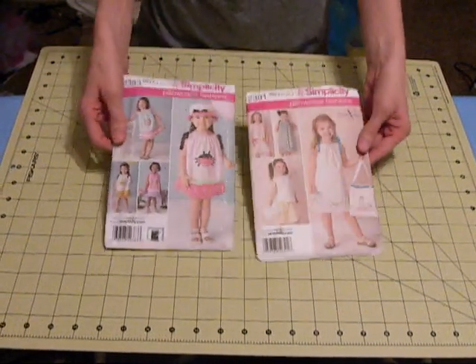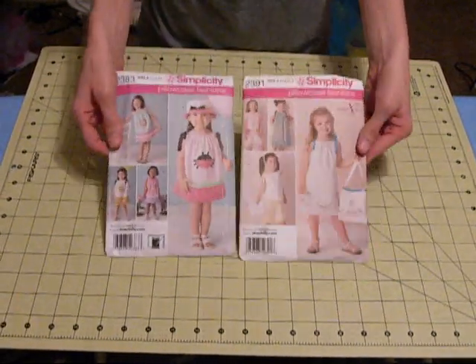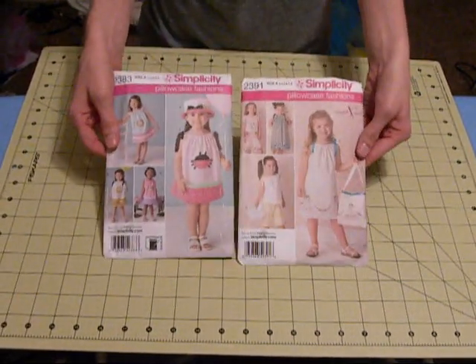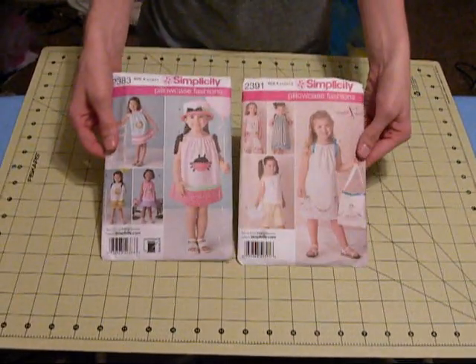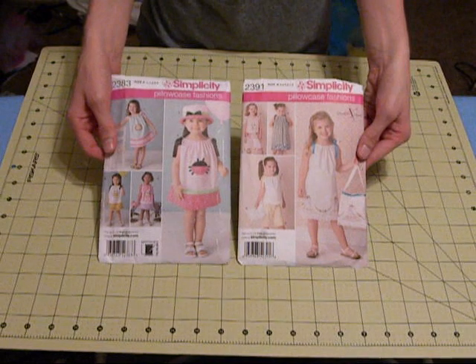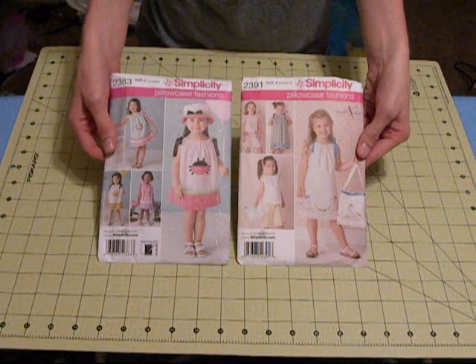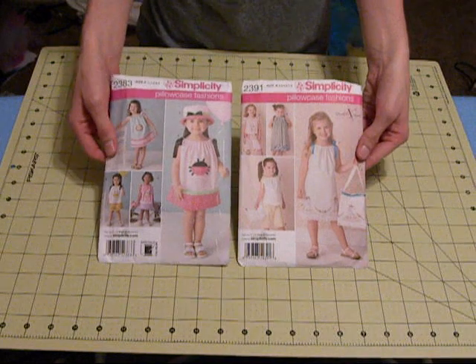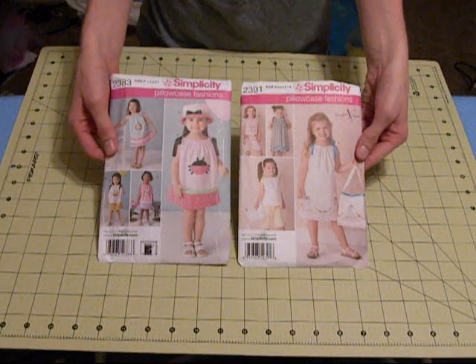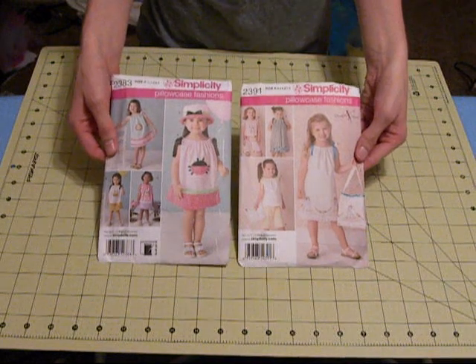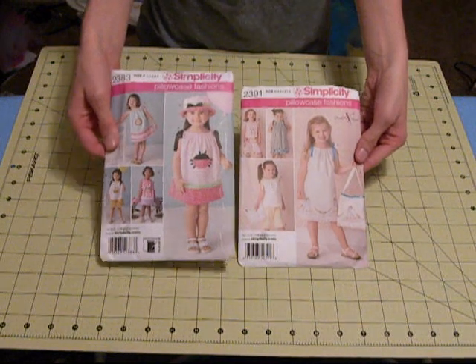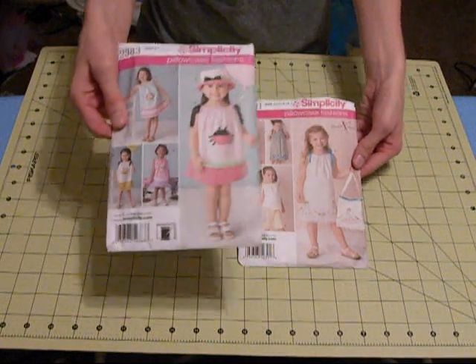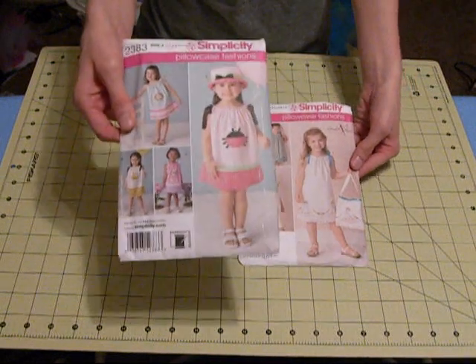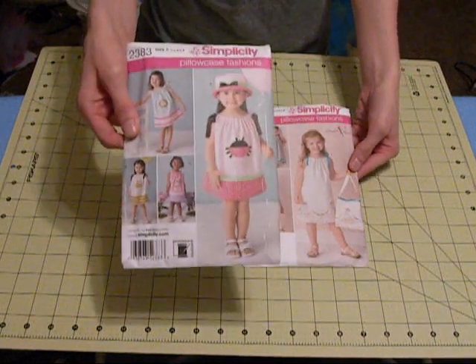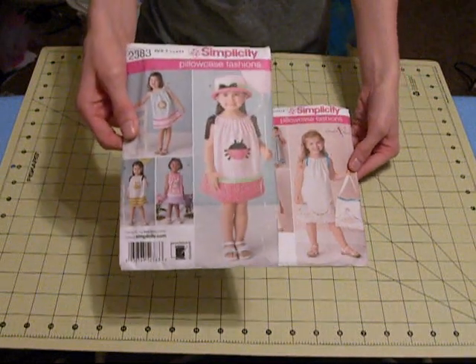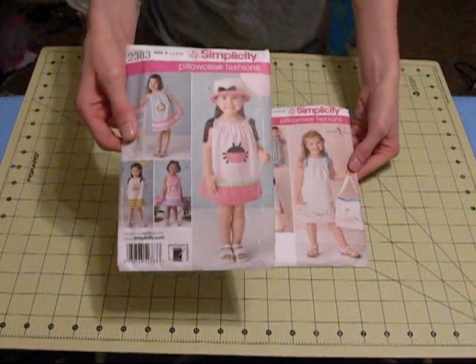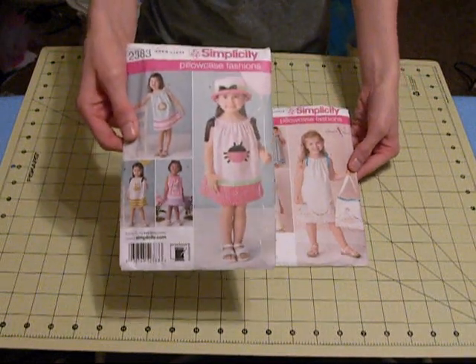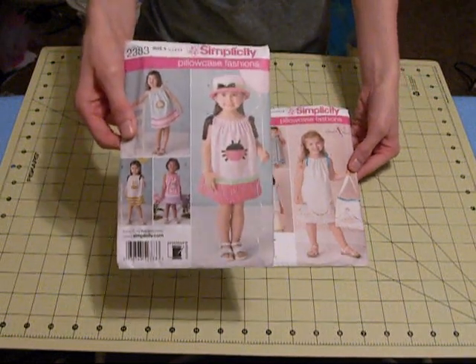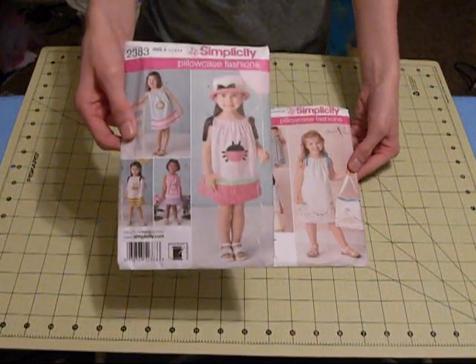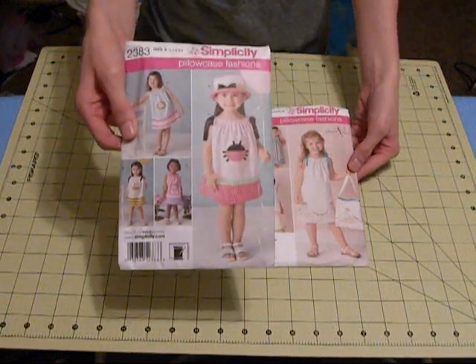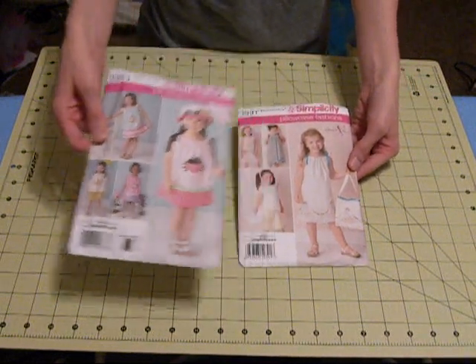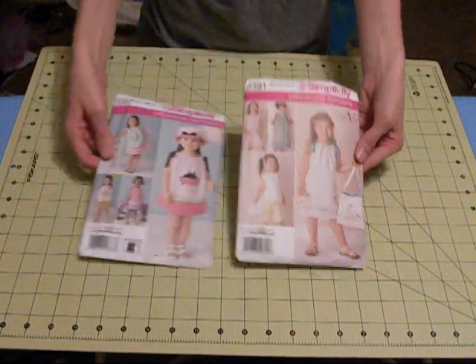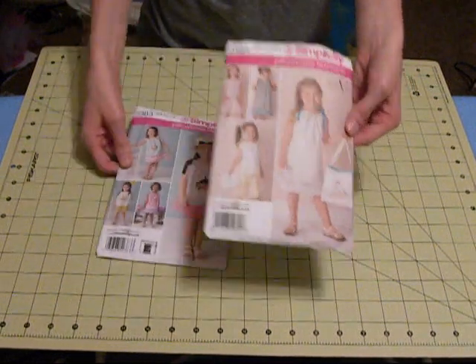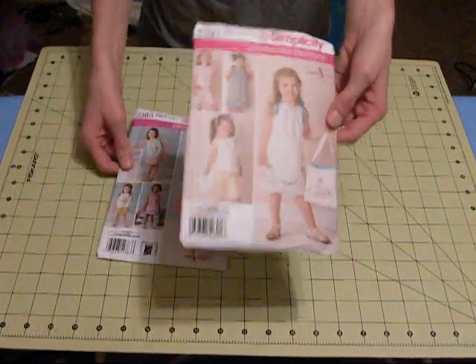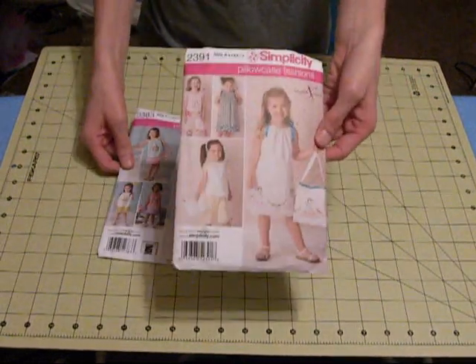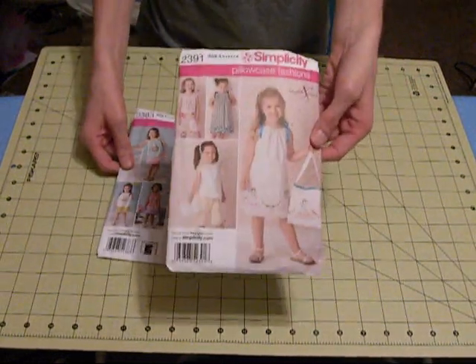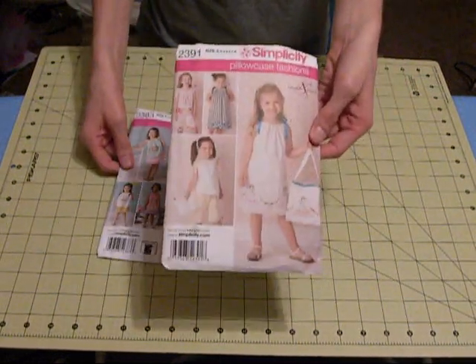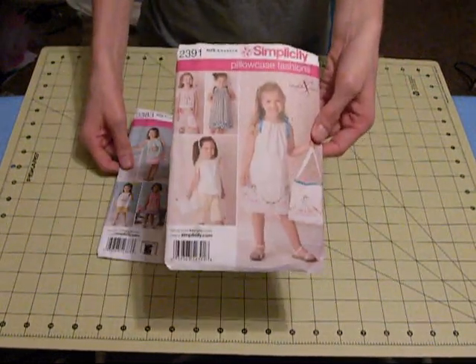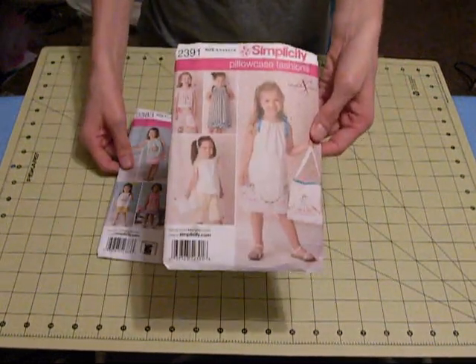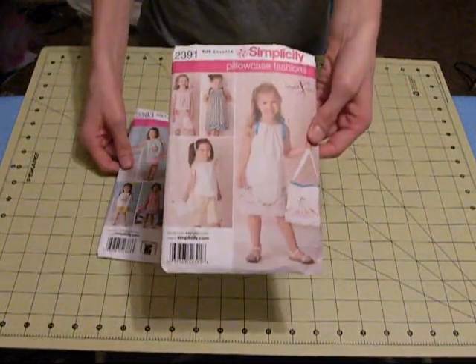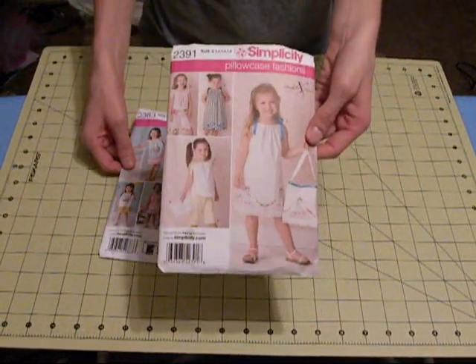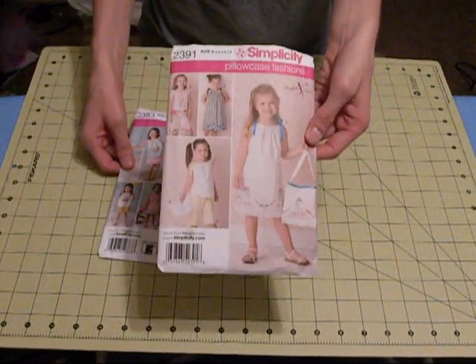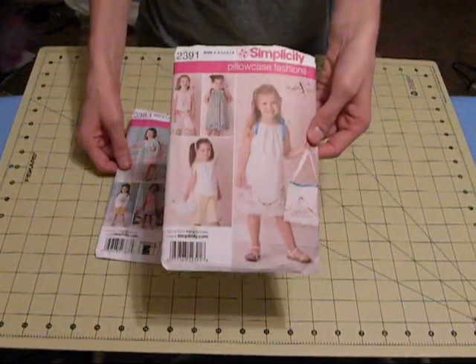These are the patterns that I use. This one is from size 6 months to 4T, and this one is size 3 to 8.